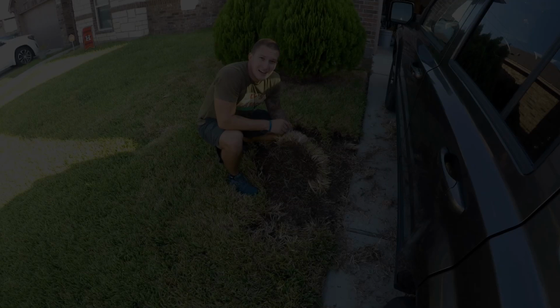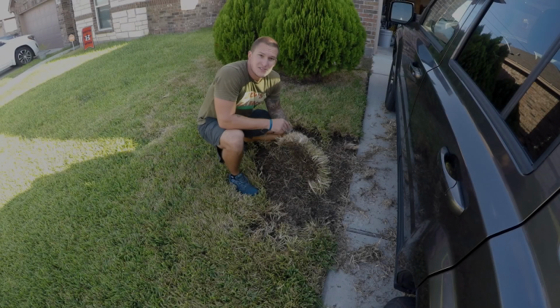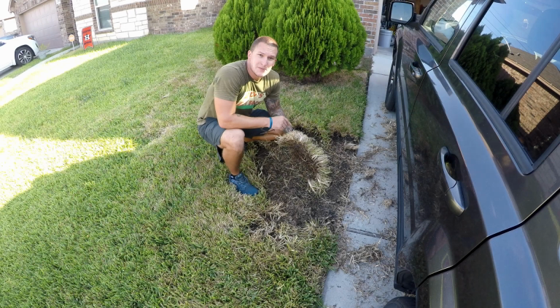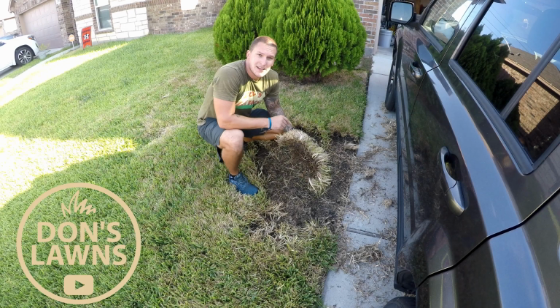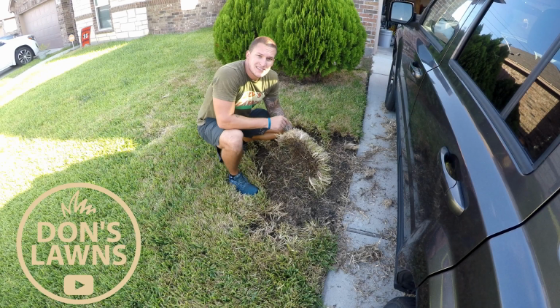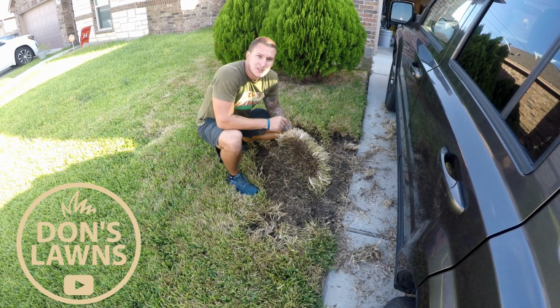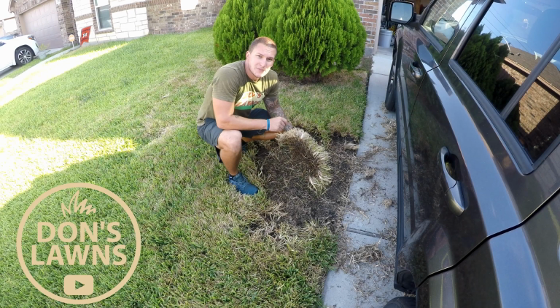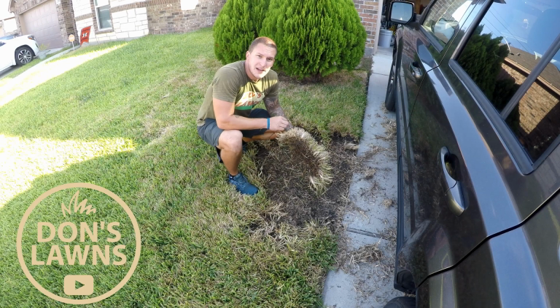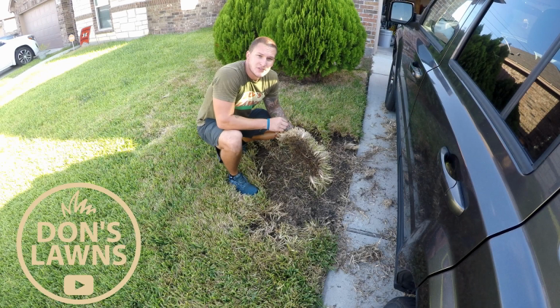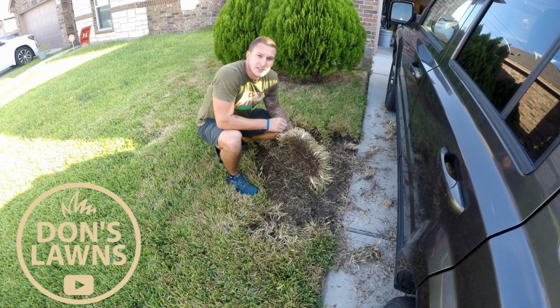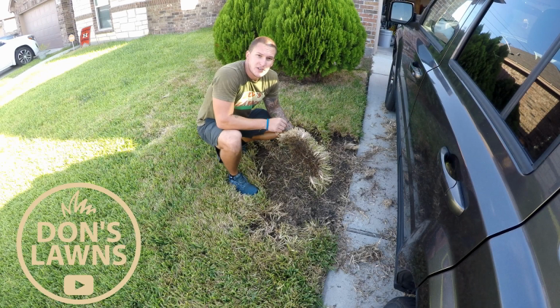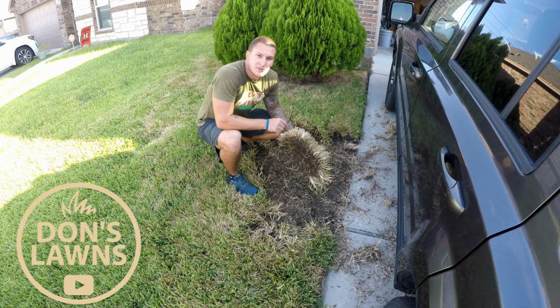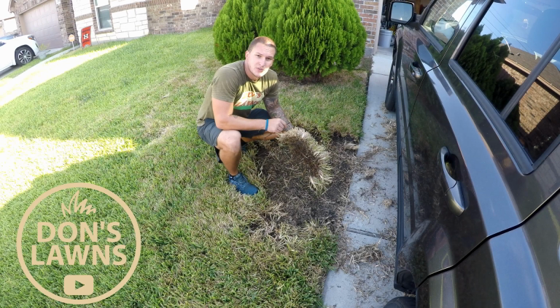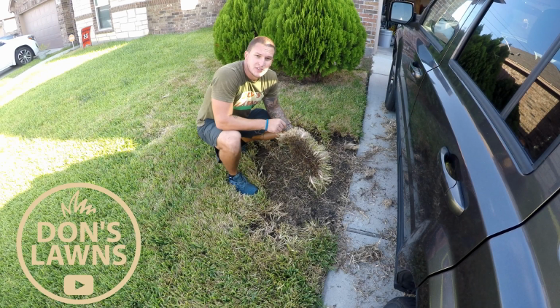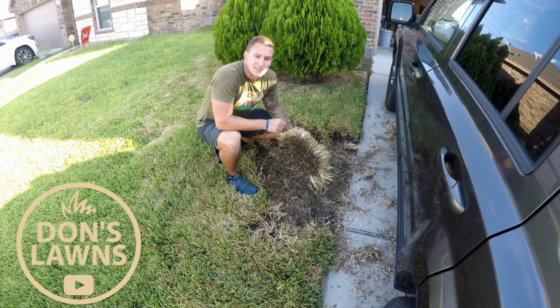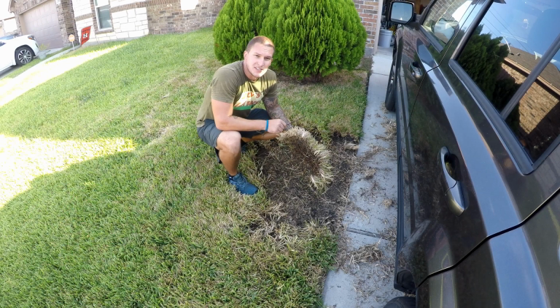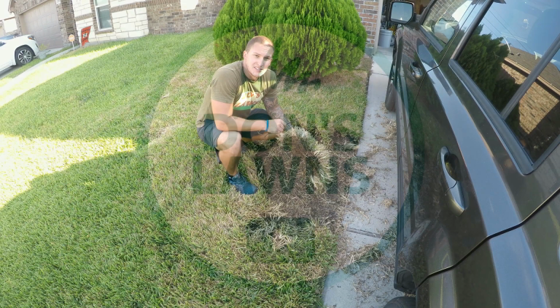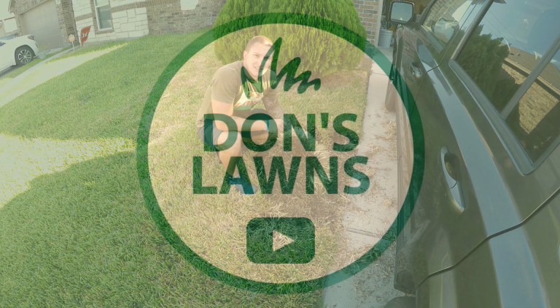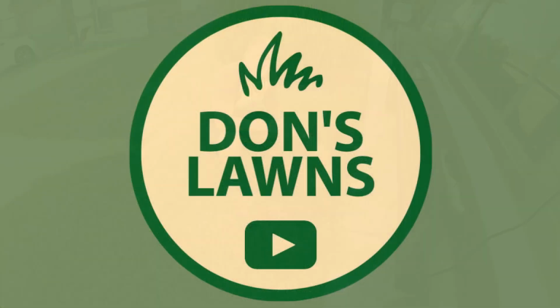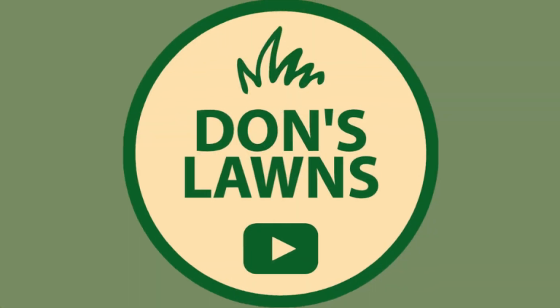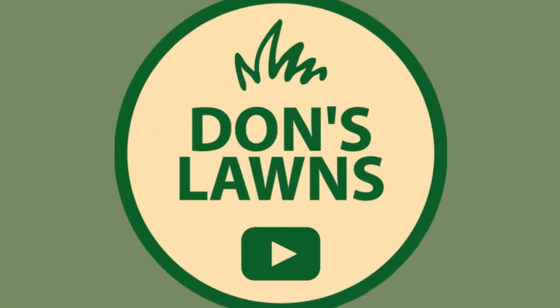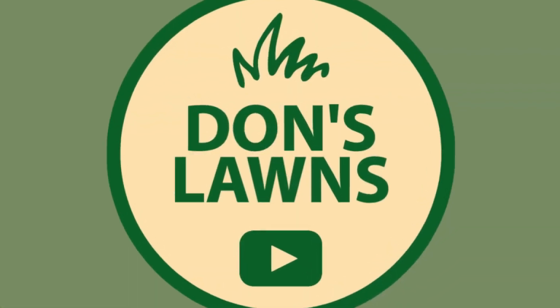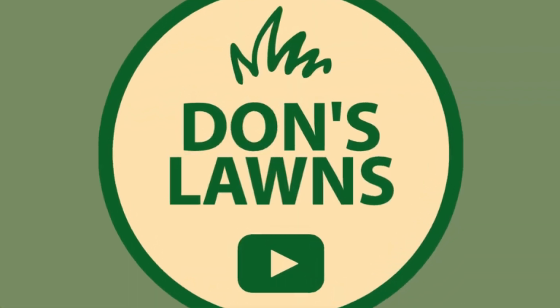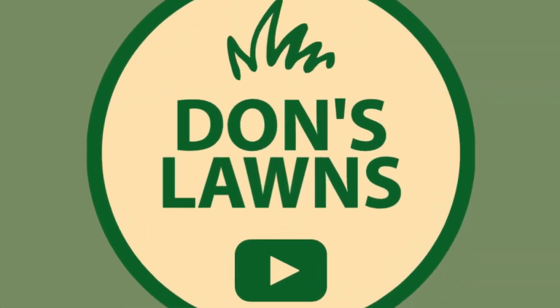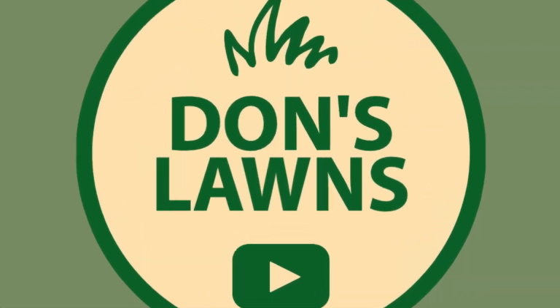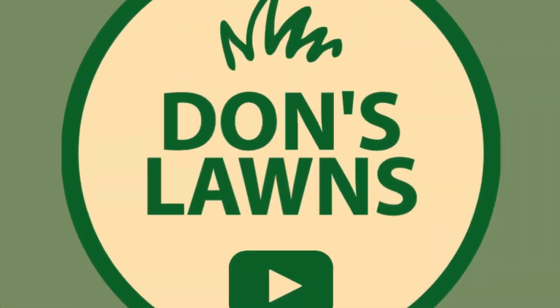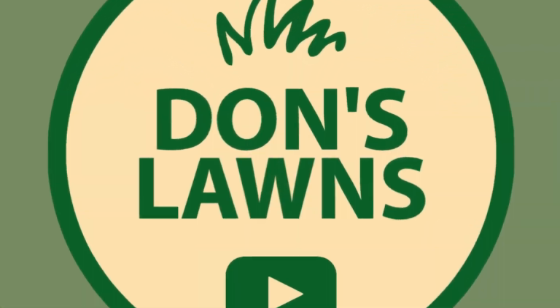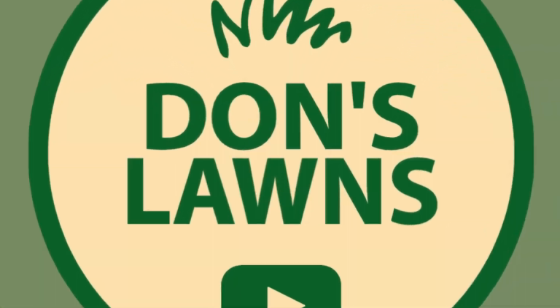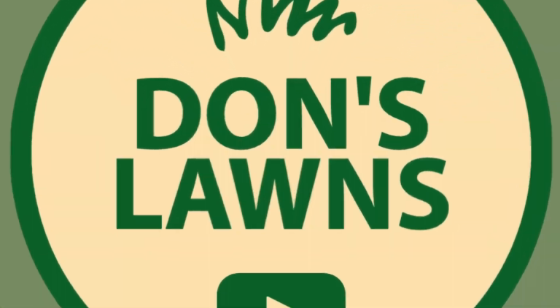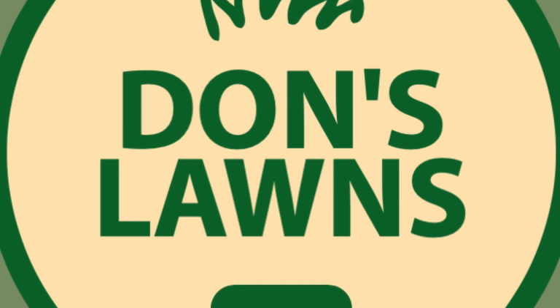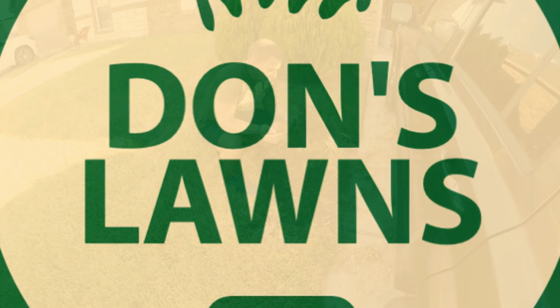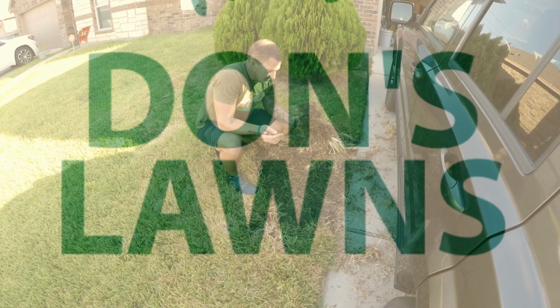Hey, what's up guys, and welcome back to another episode of Don's Lawns. Don's Lawns are so big!